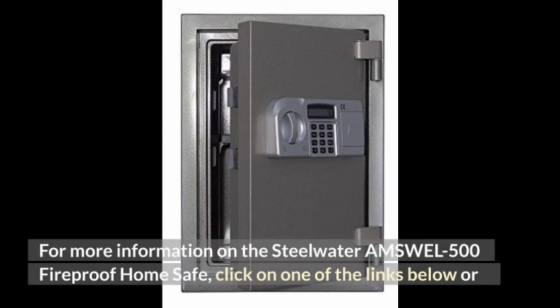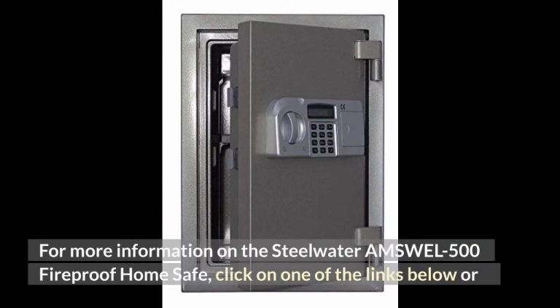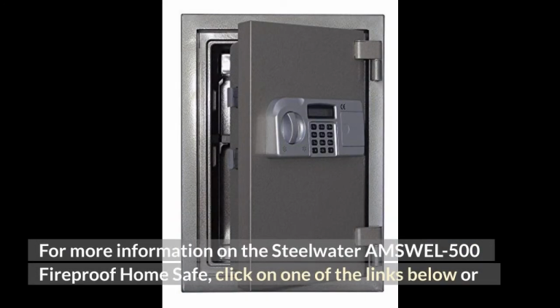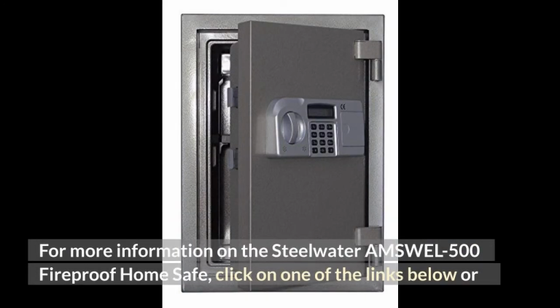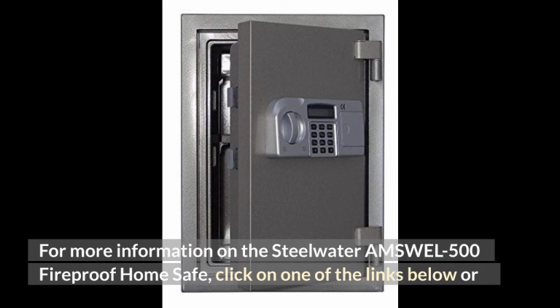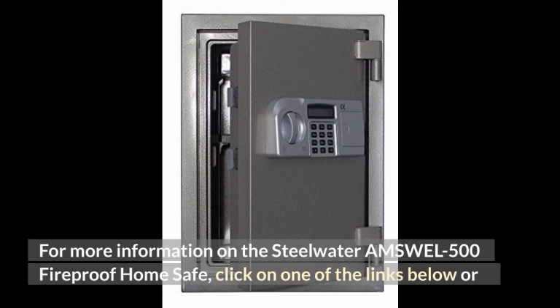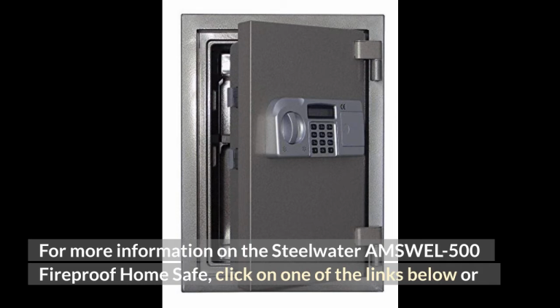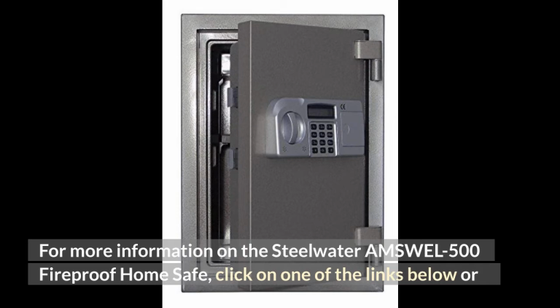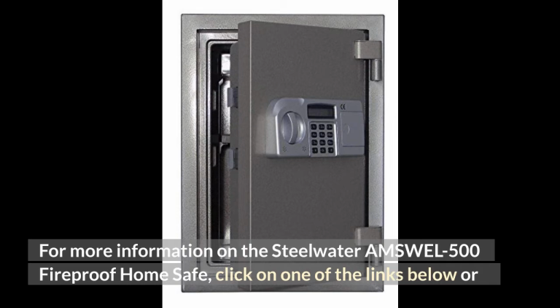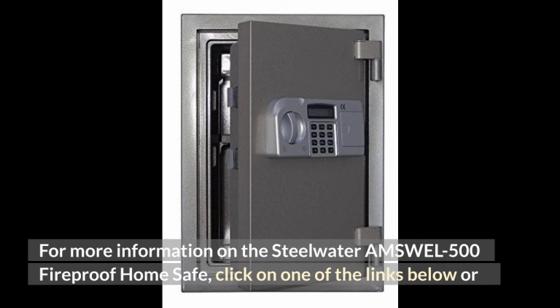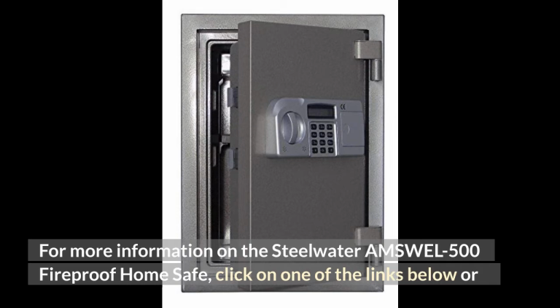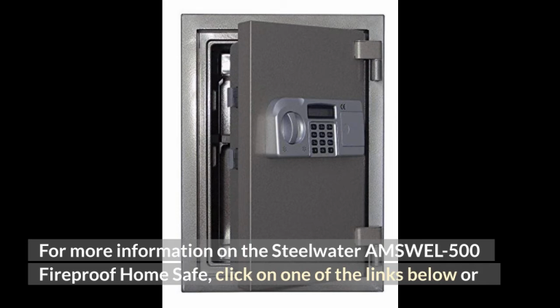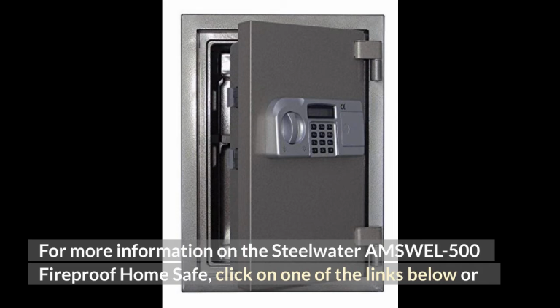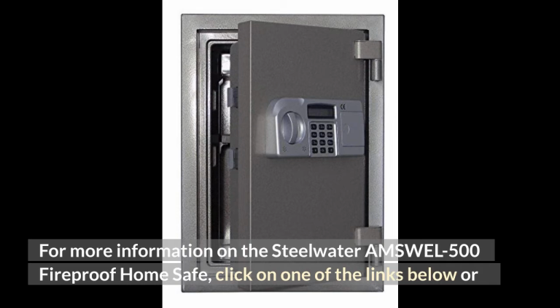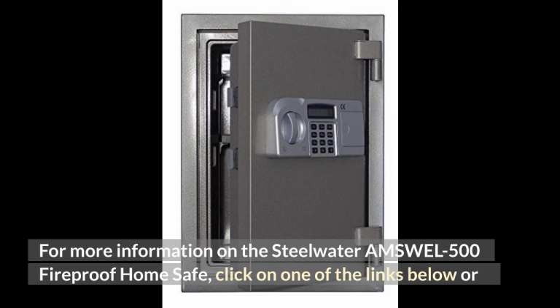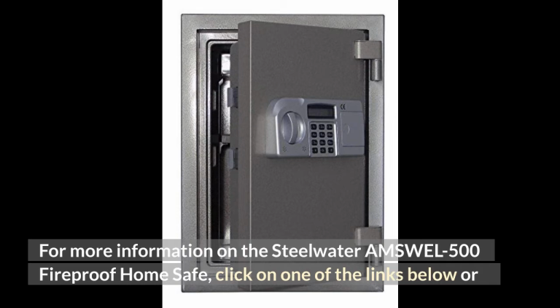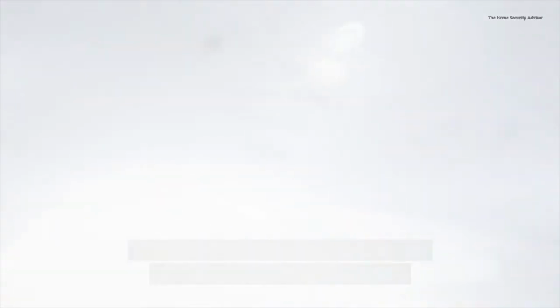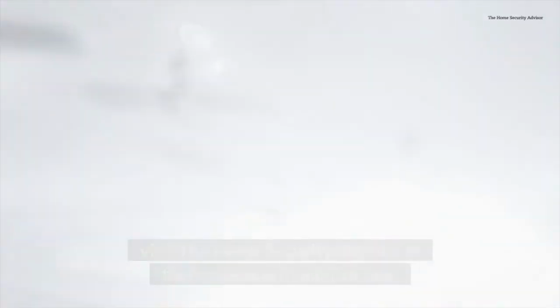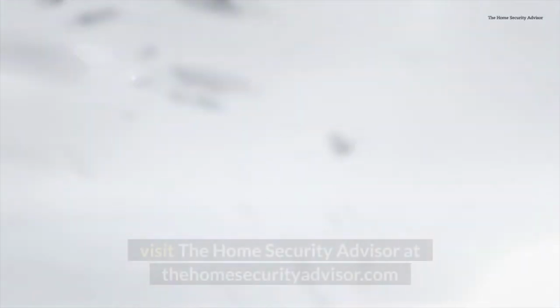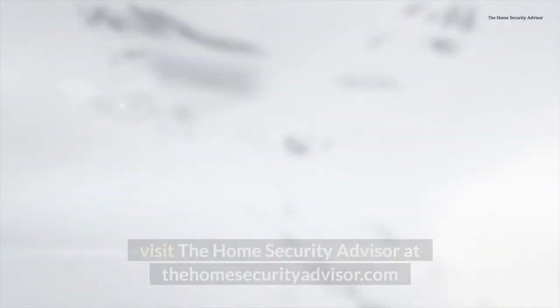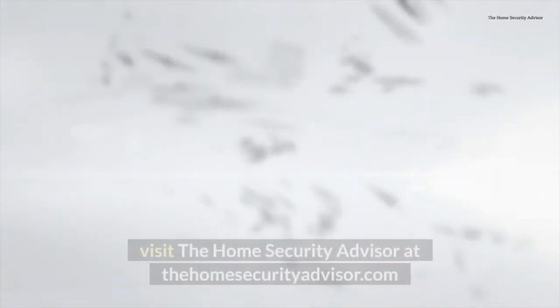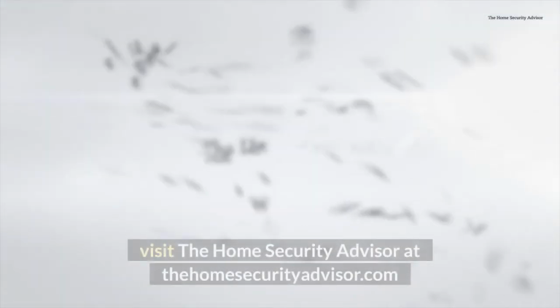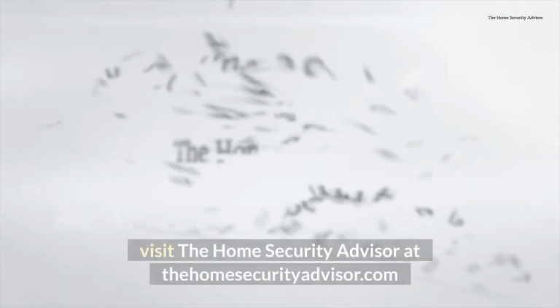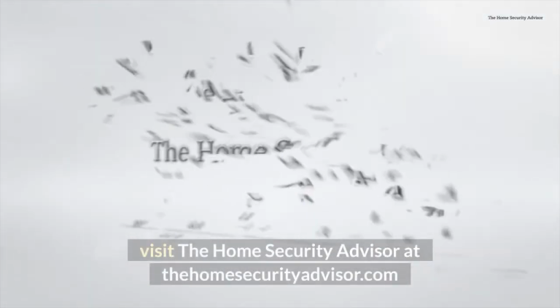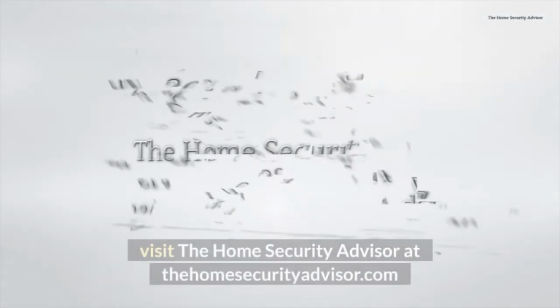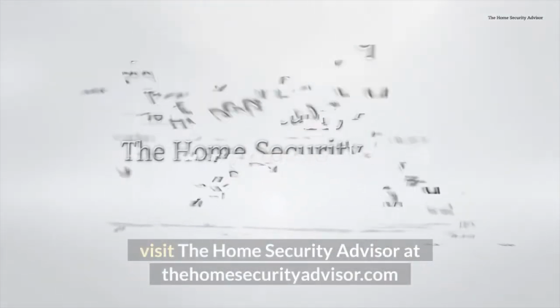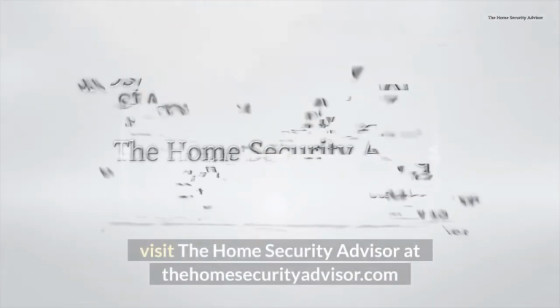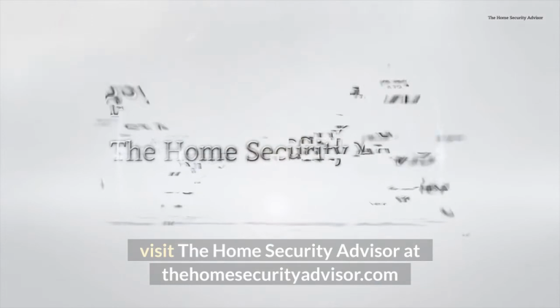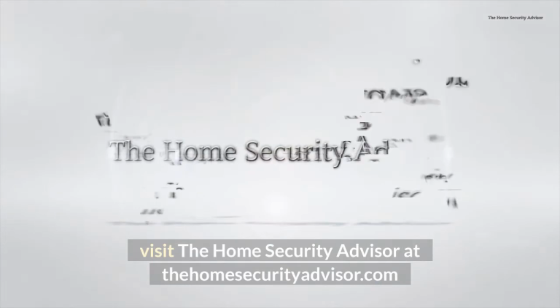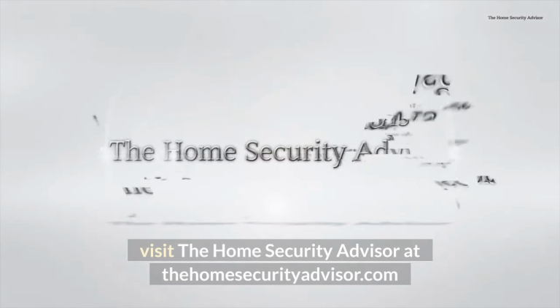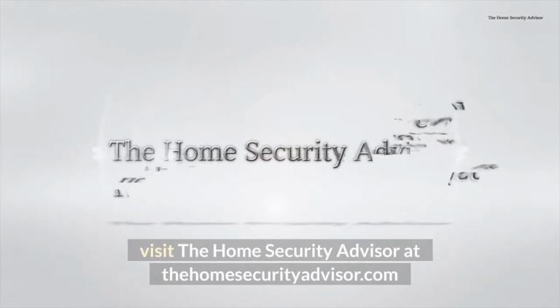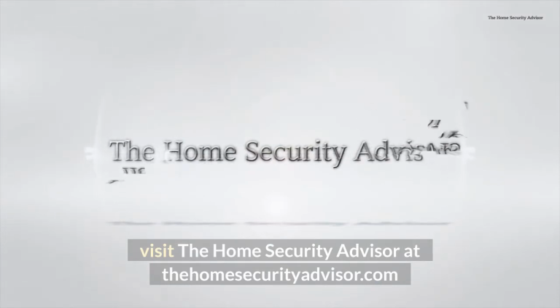For more information on the Steelwater Amswell 500 fireproof home safe, click on one of the links below or visit the Home Security Advisor at thehomesecurityadvisor.com.